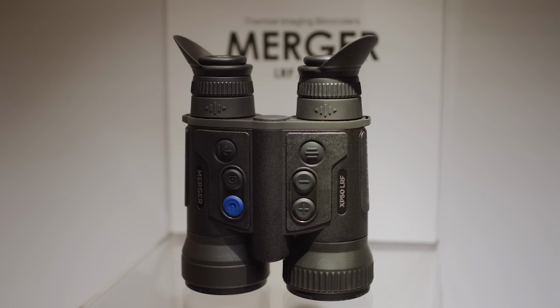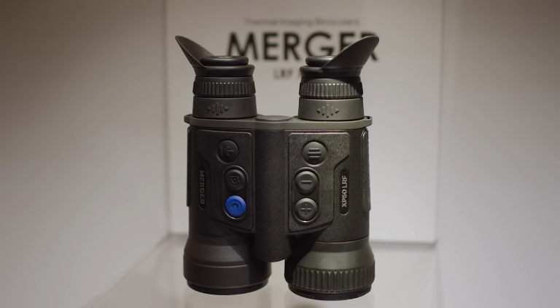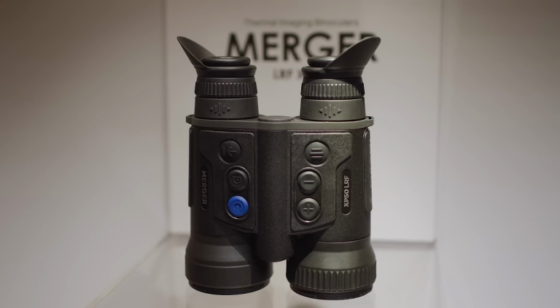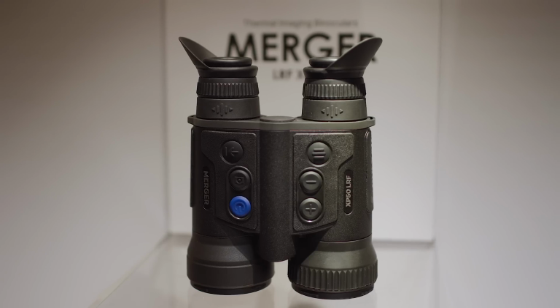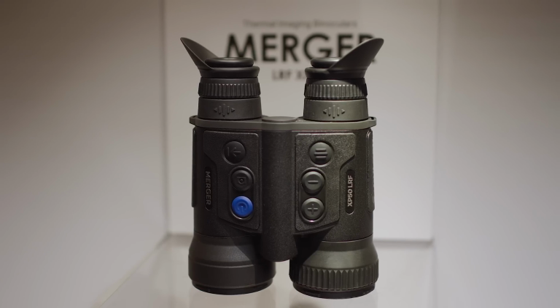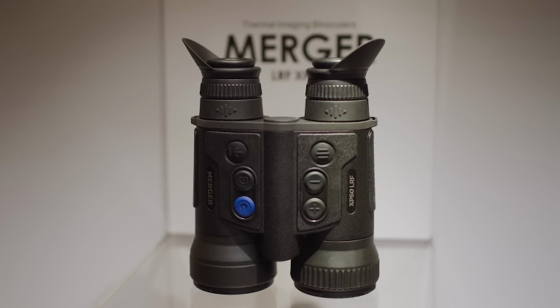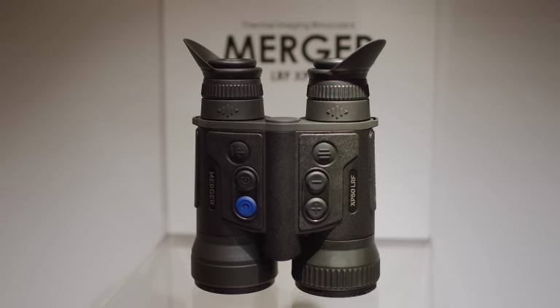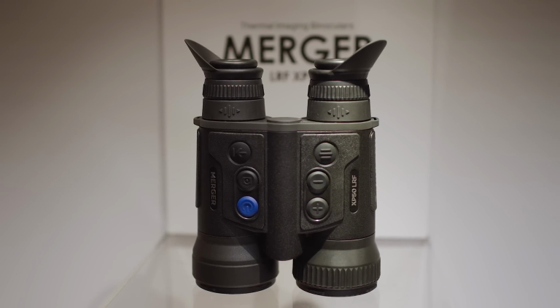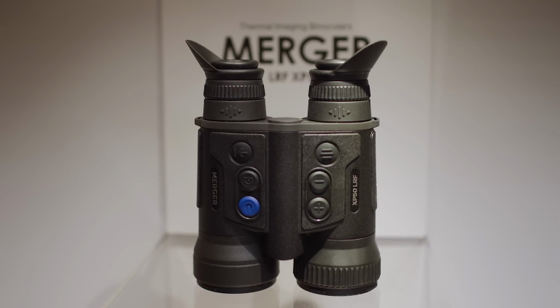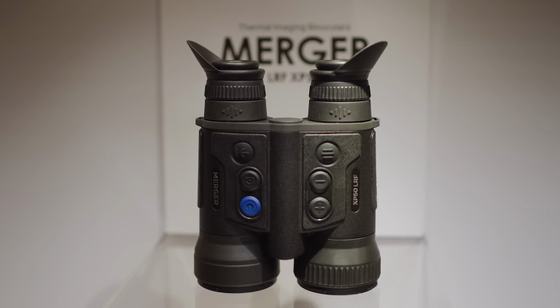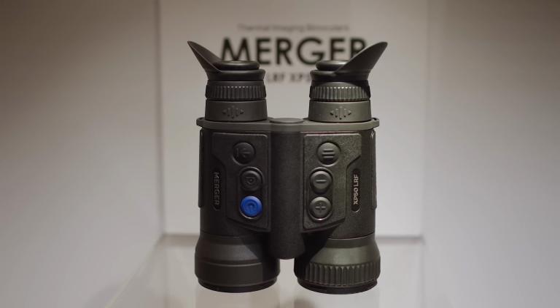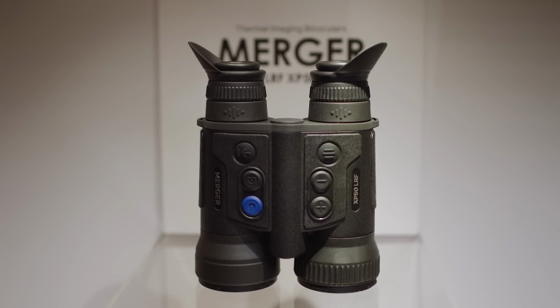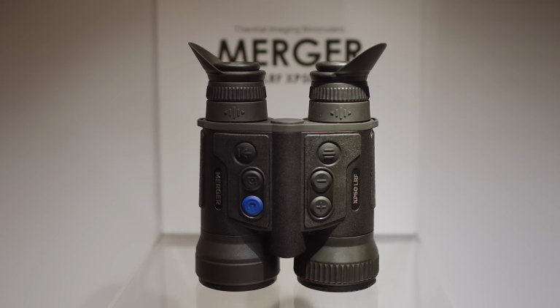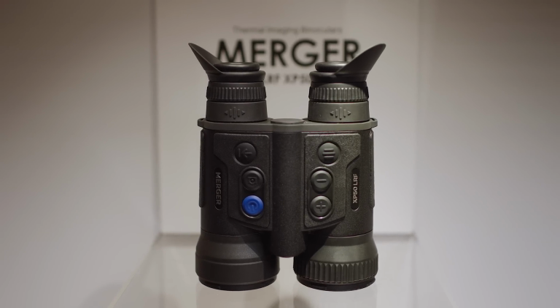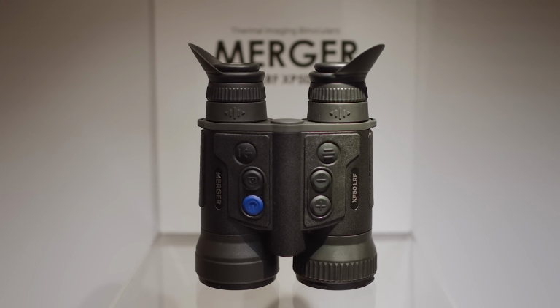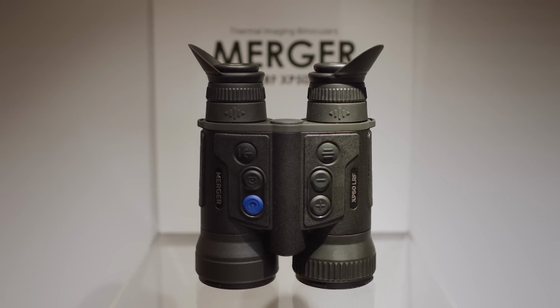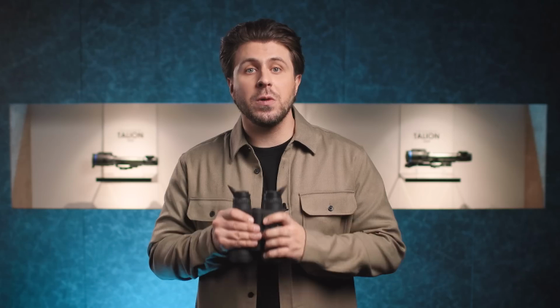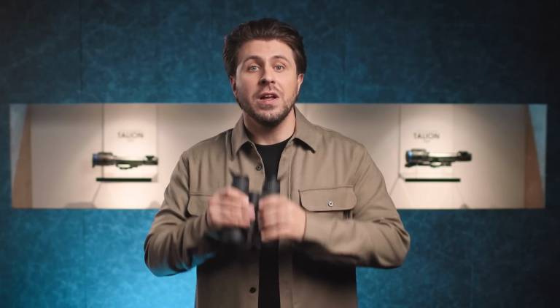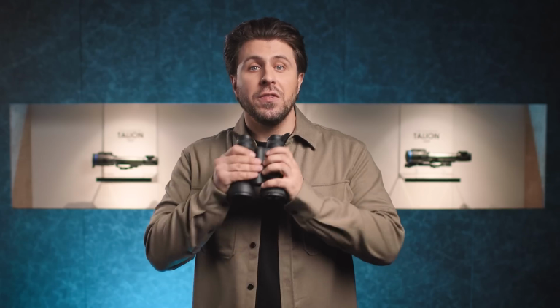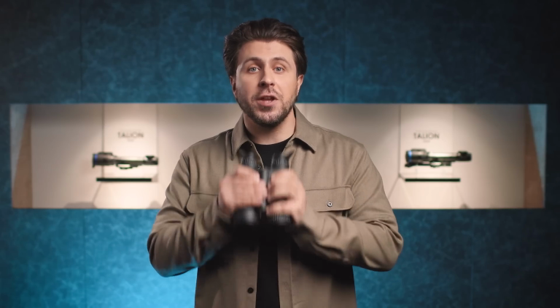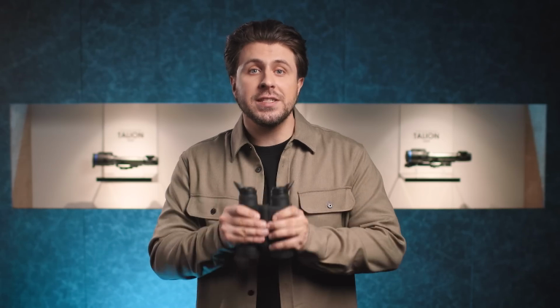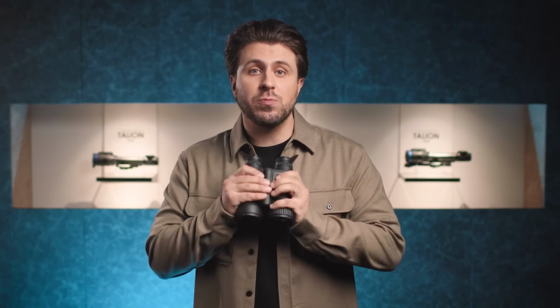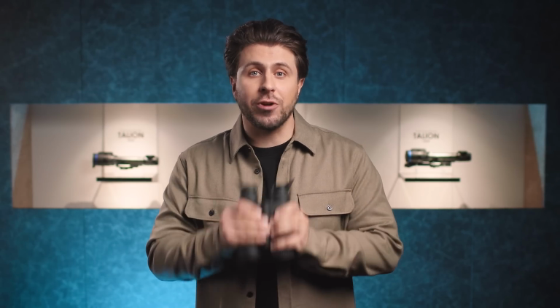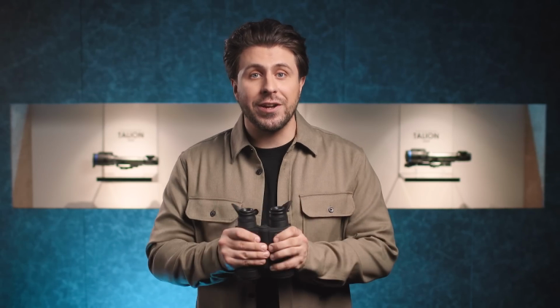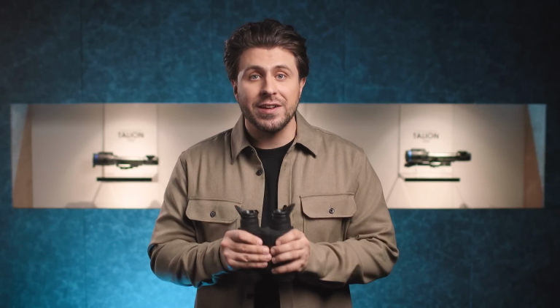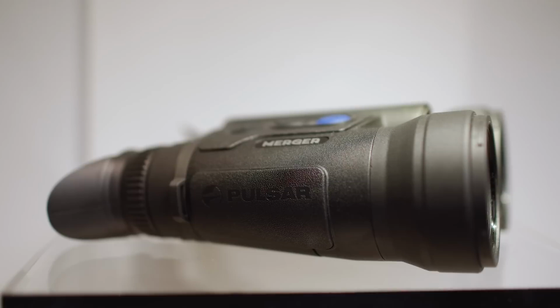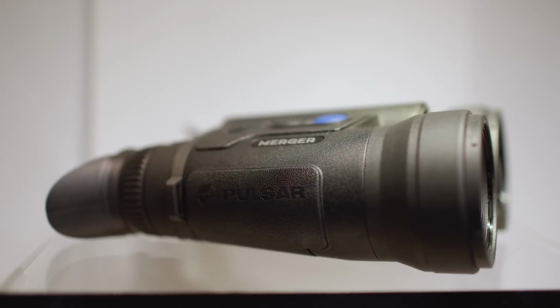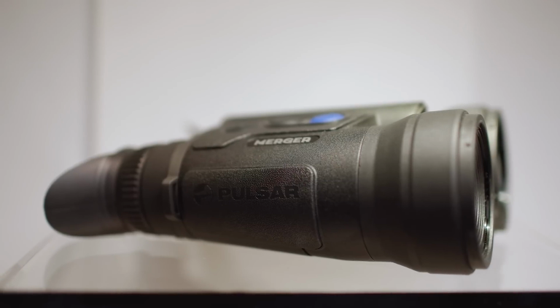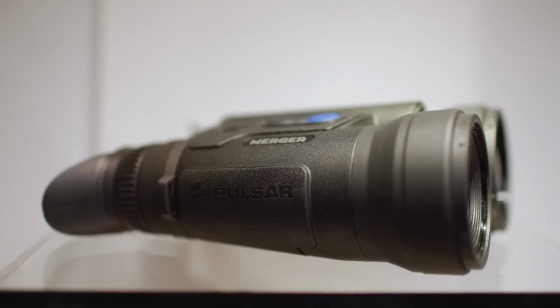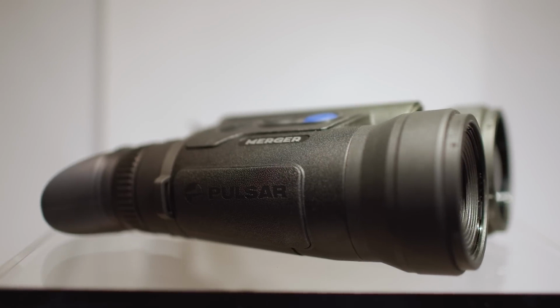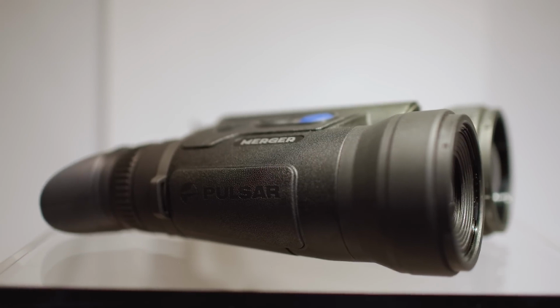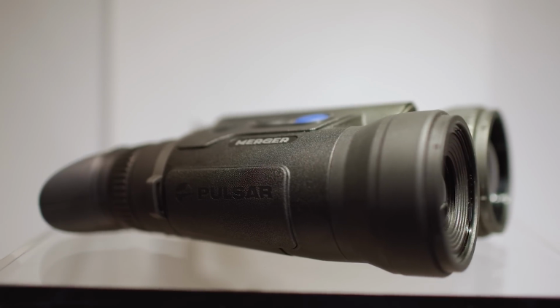The new Merger LRF XP50 will be available this spring, so follow the news.